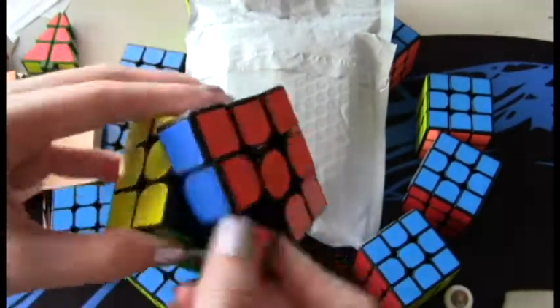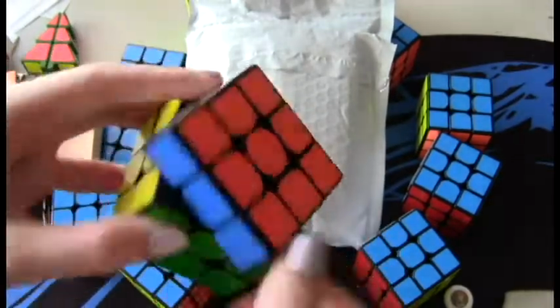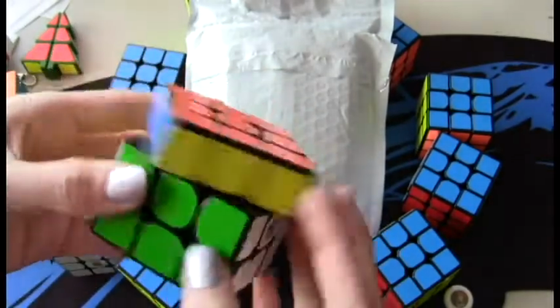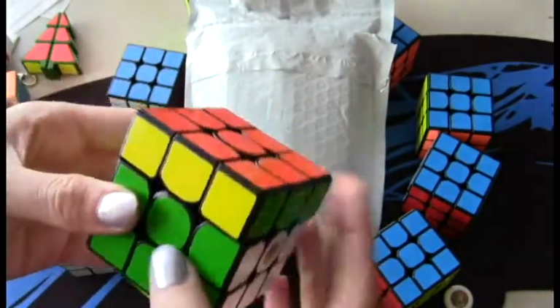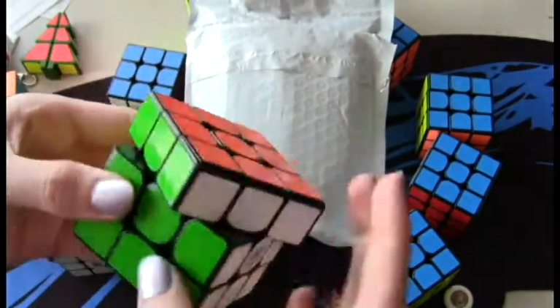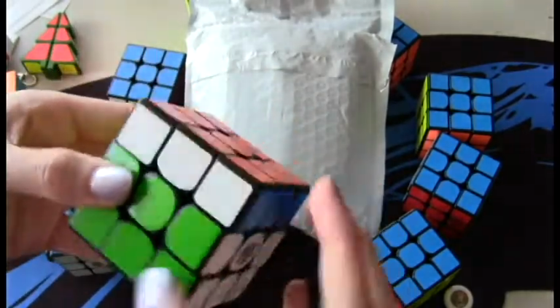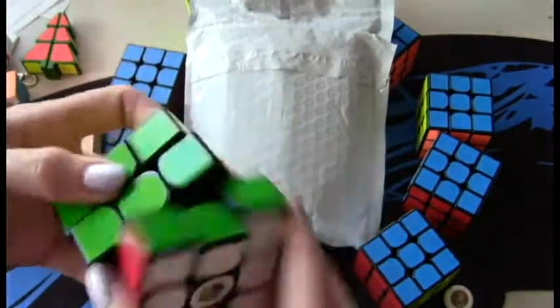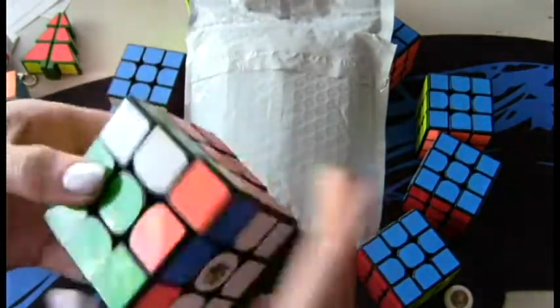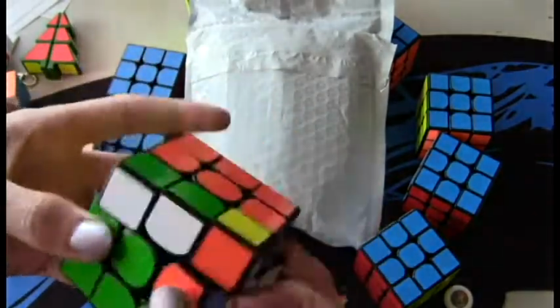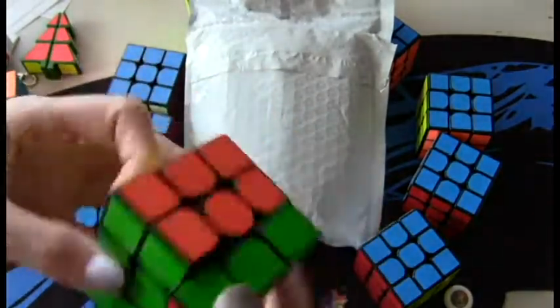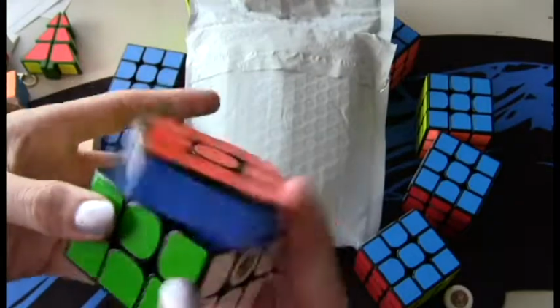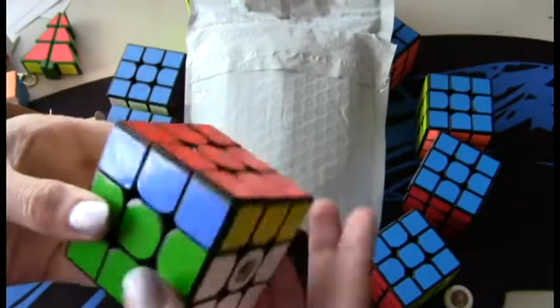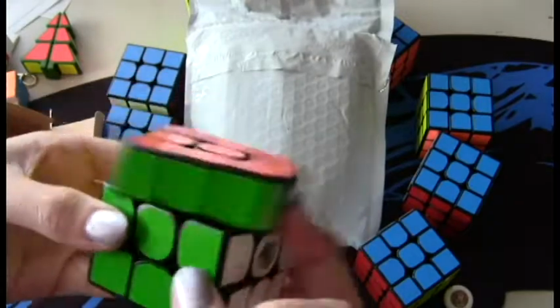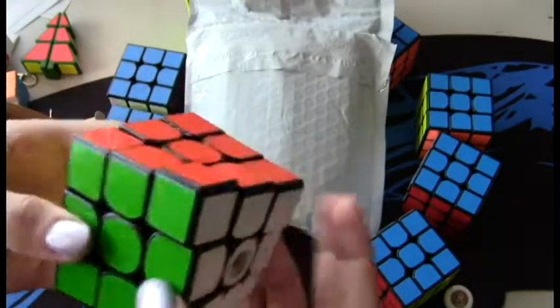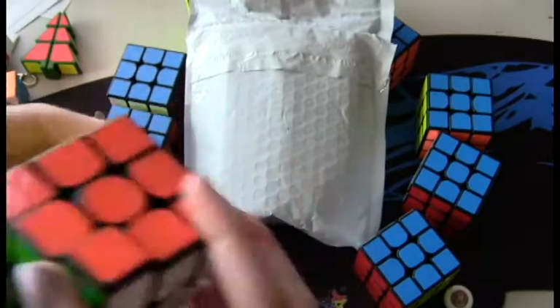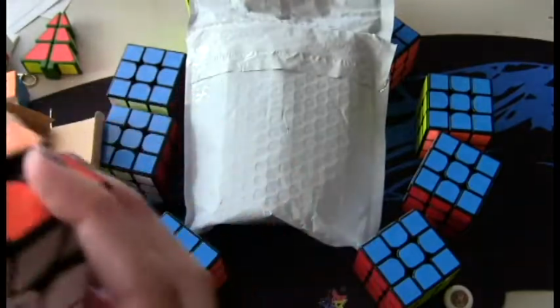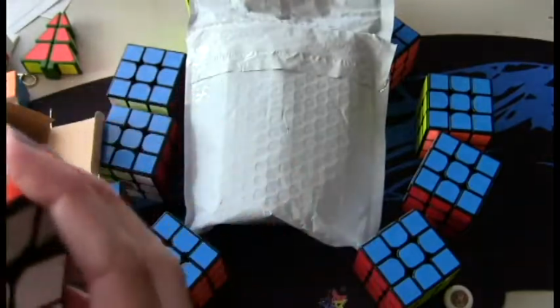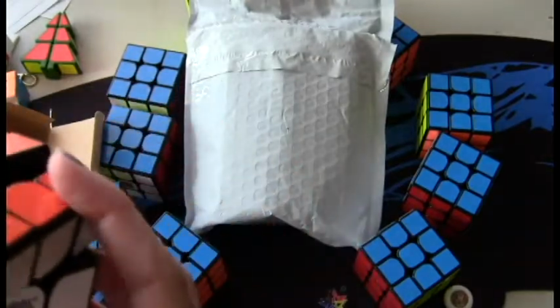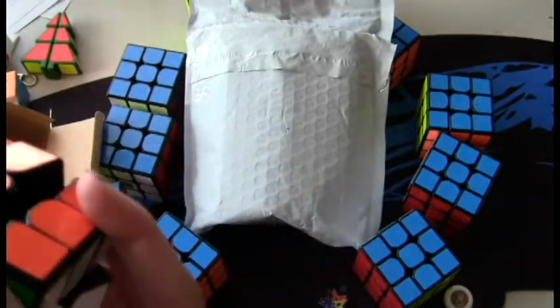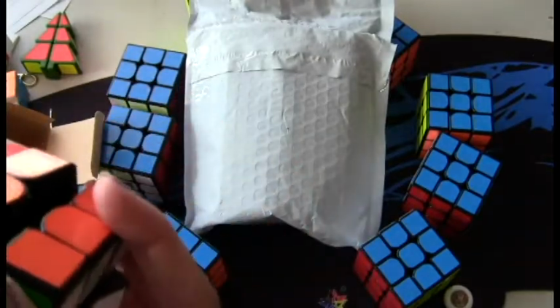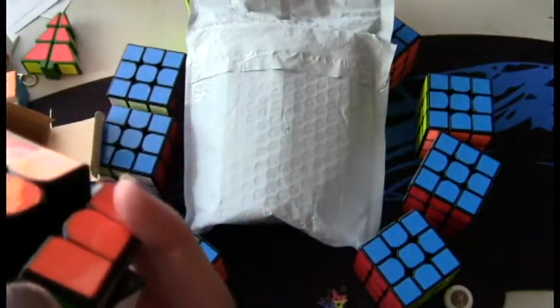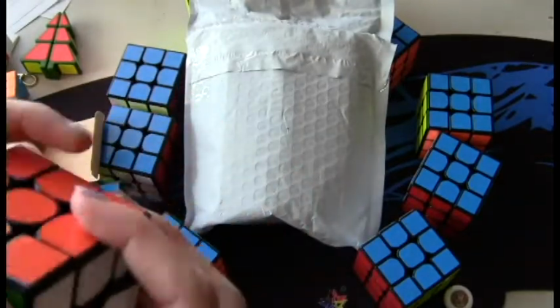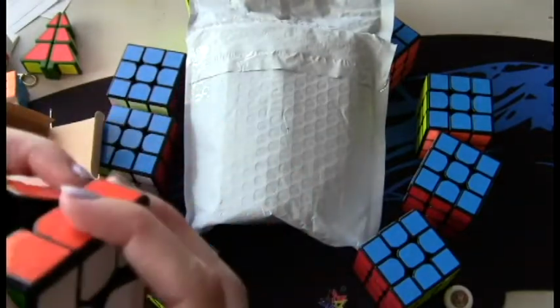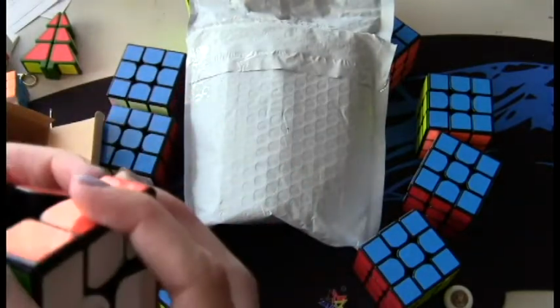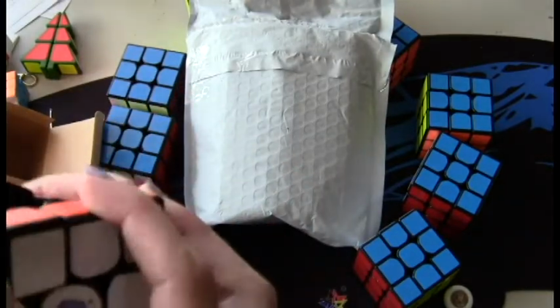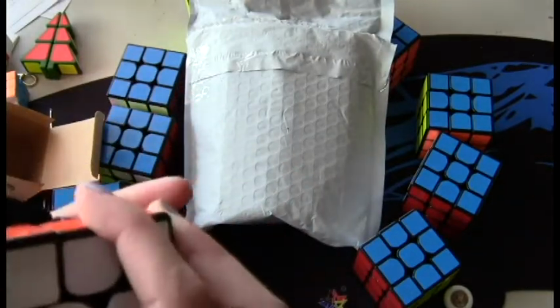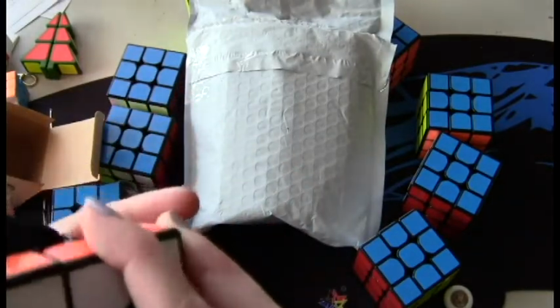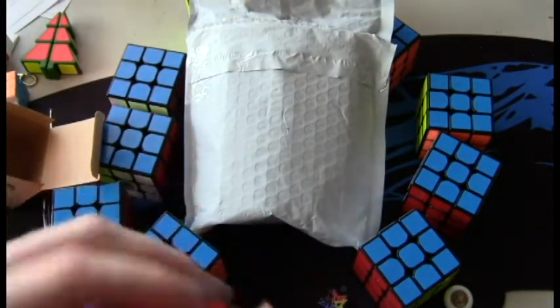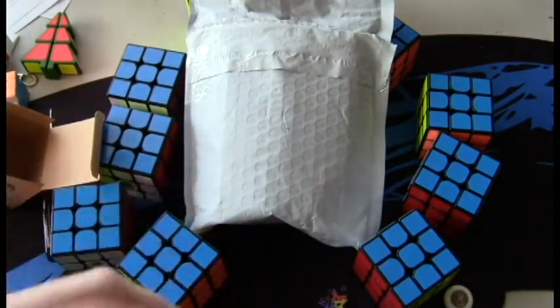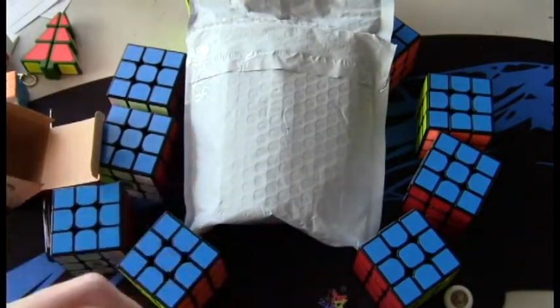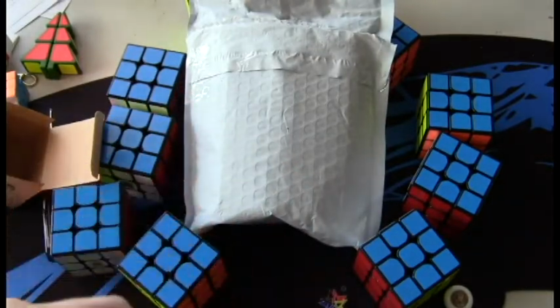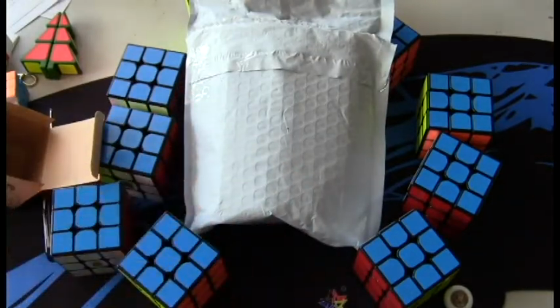Yikes. This cube is so good! Holy crap — it is $3? Jeez.